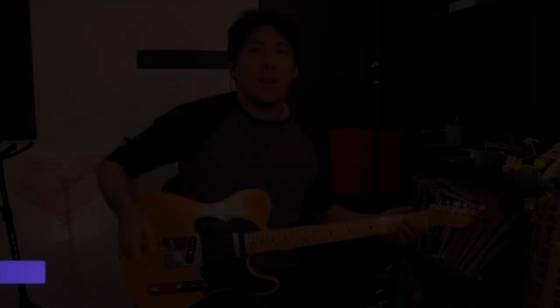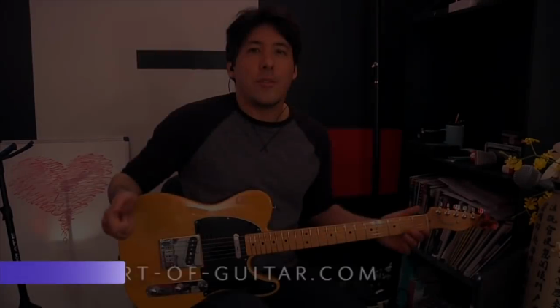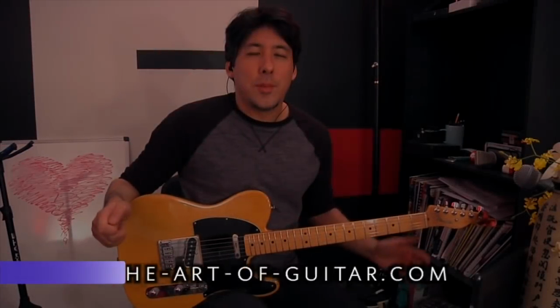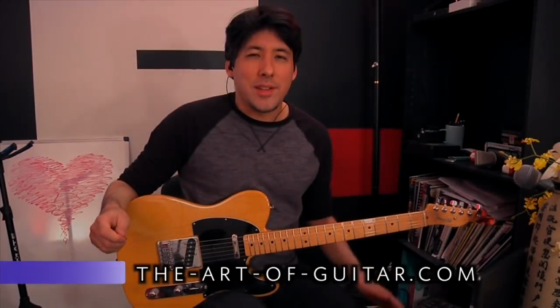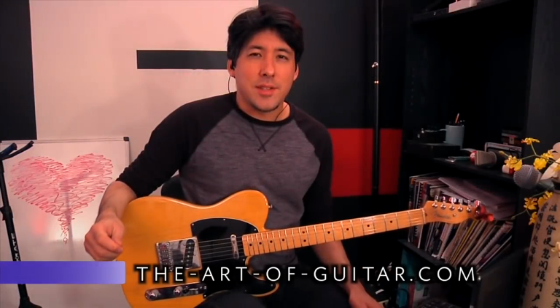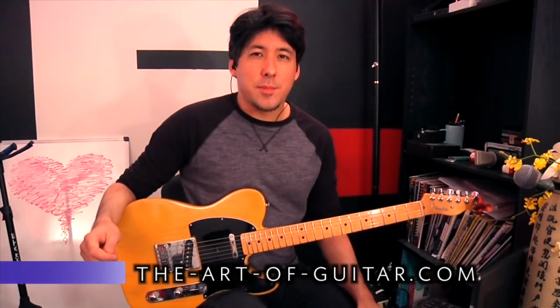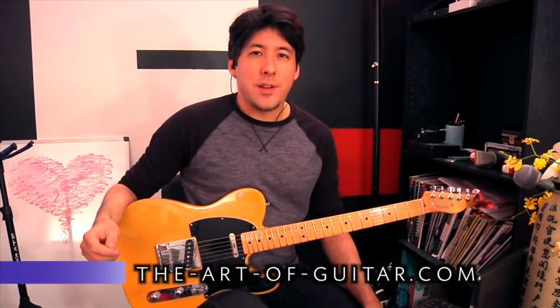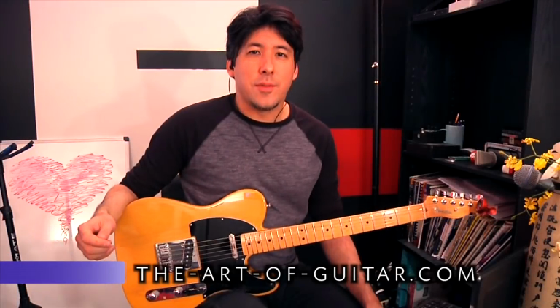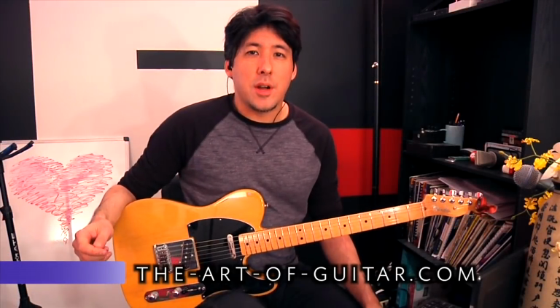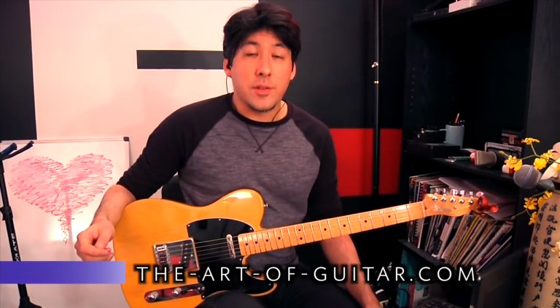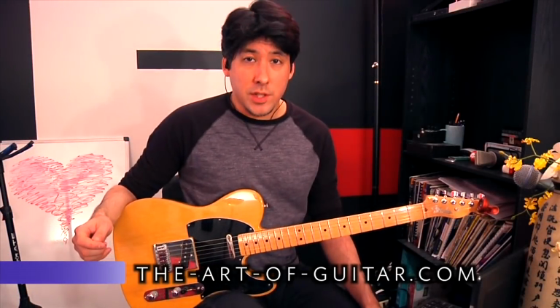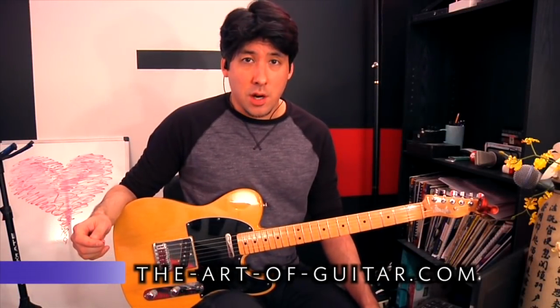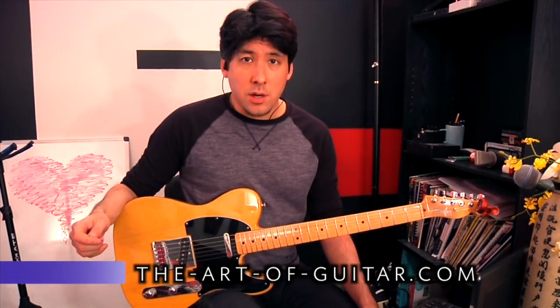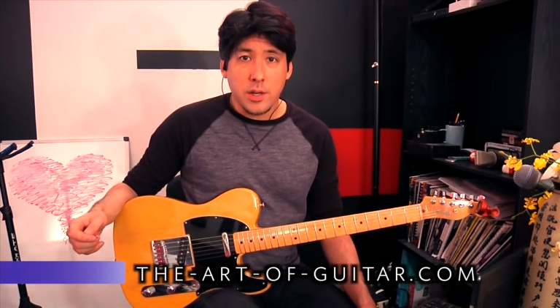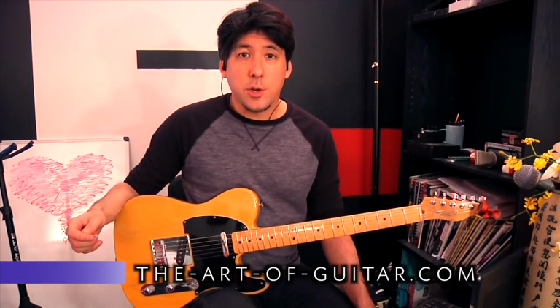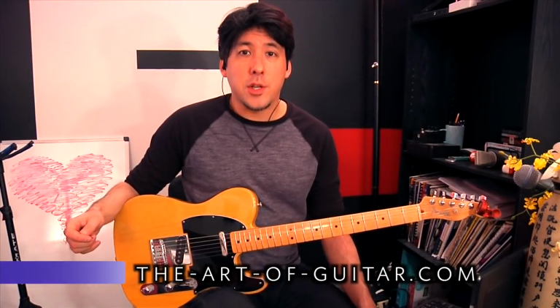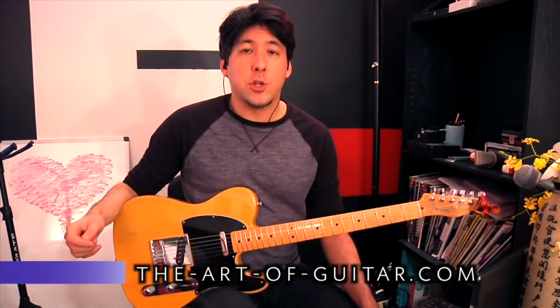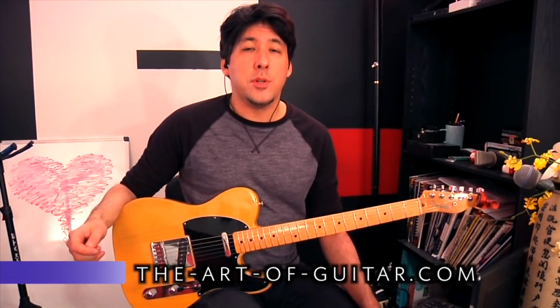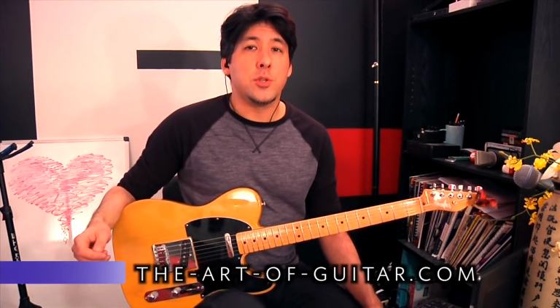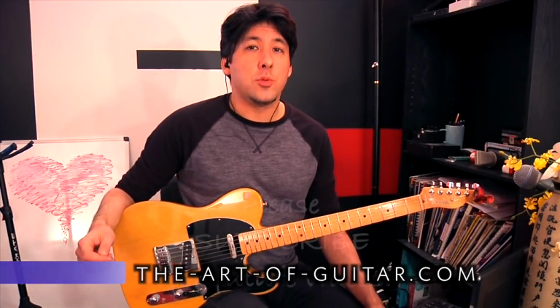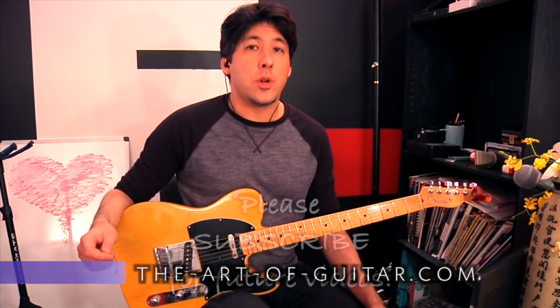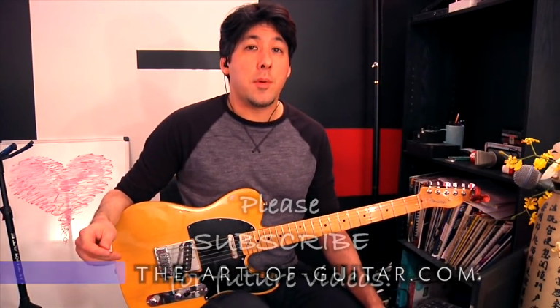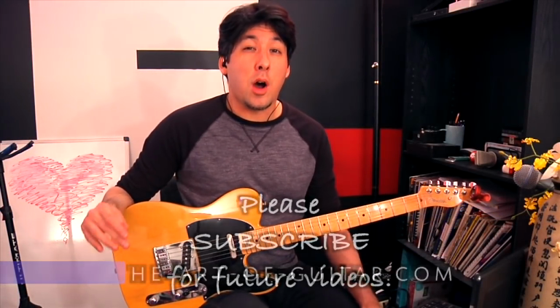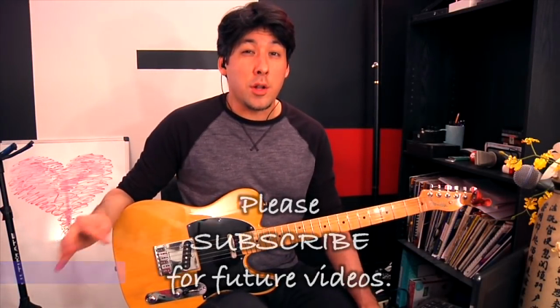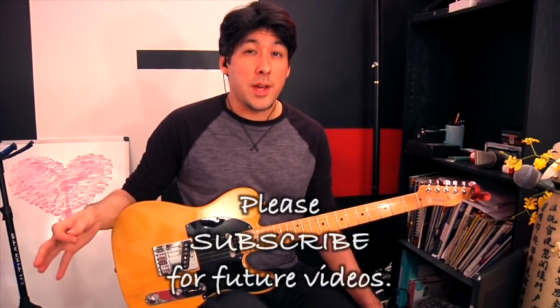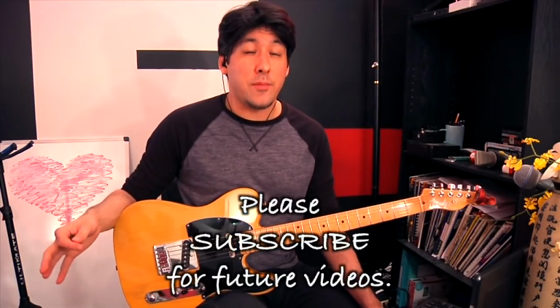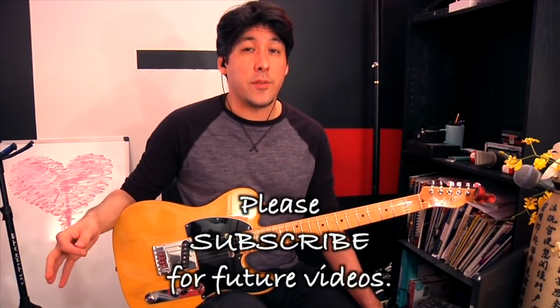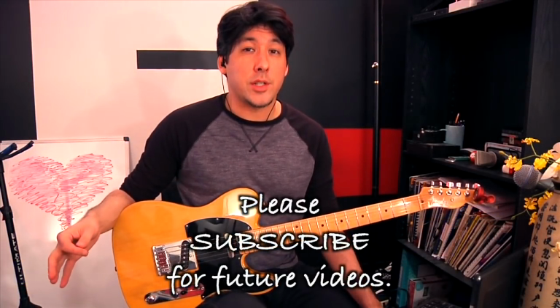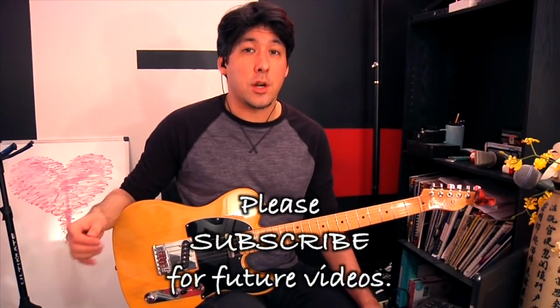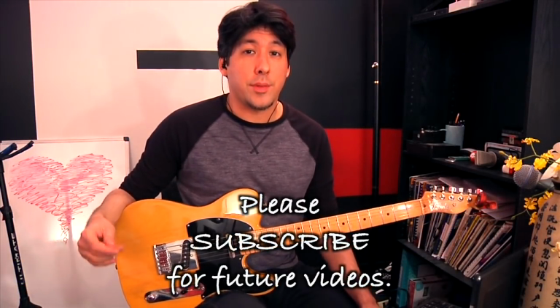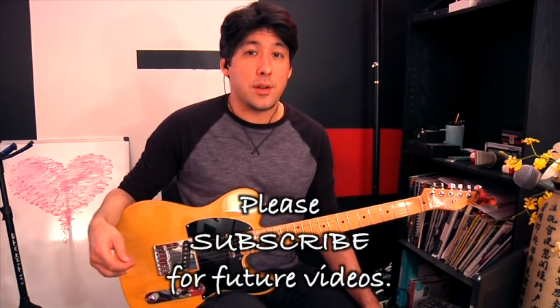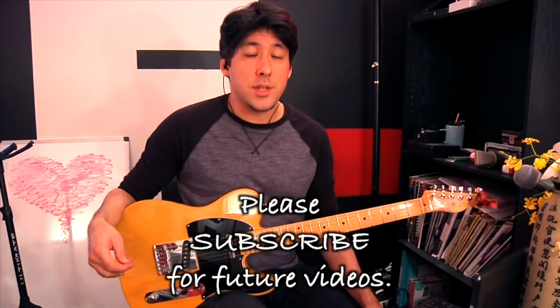Hey everybody, this is Mike from The Art of Guitar, here to pay tribute to one of my all-time favorite guitar players.